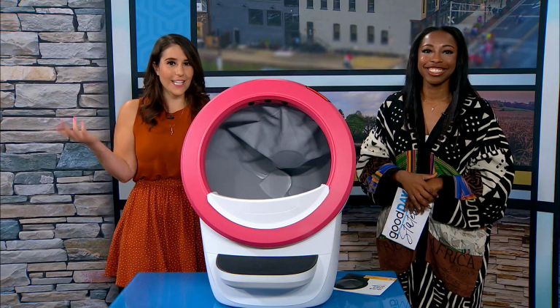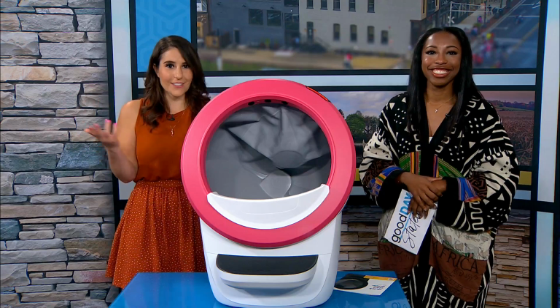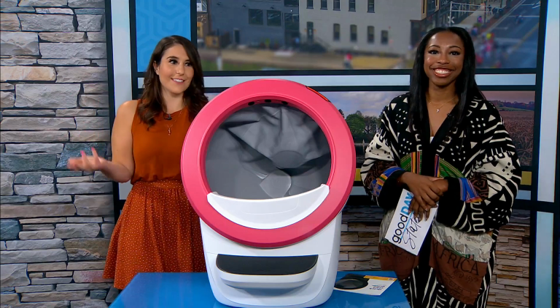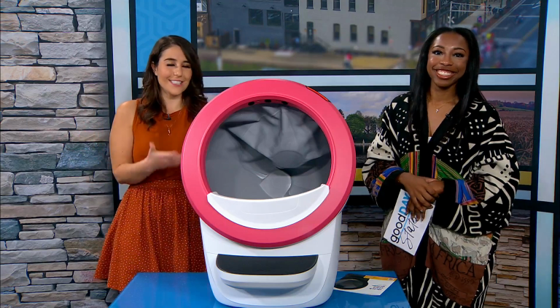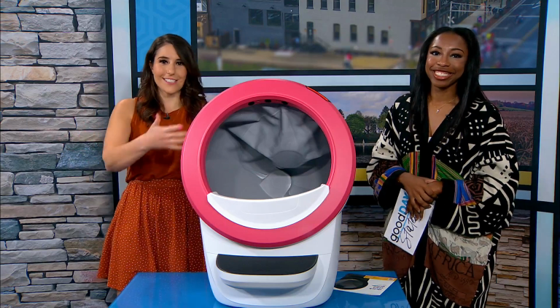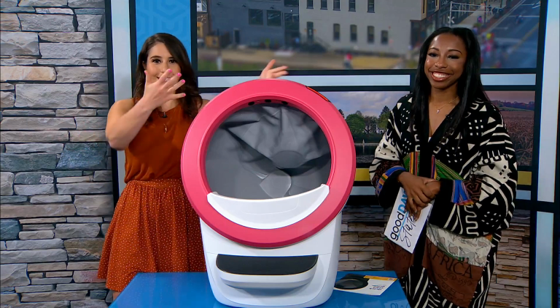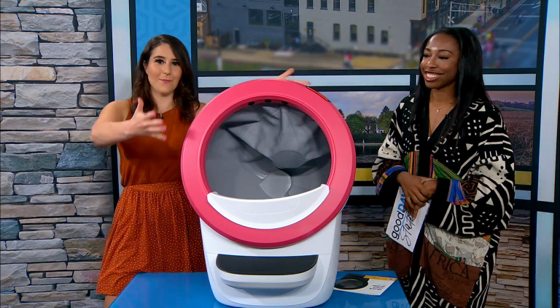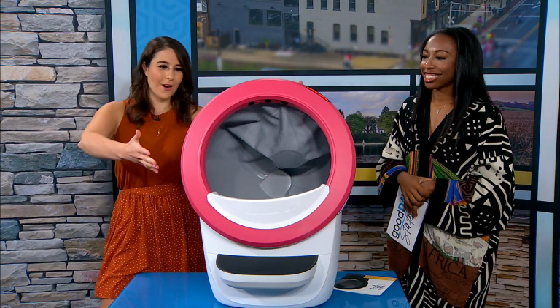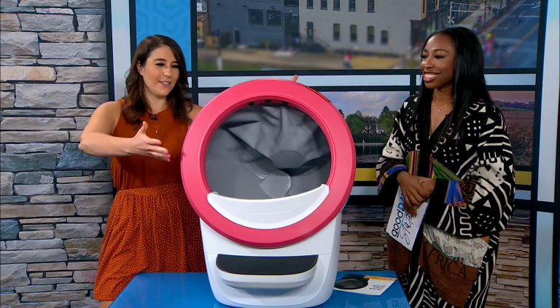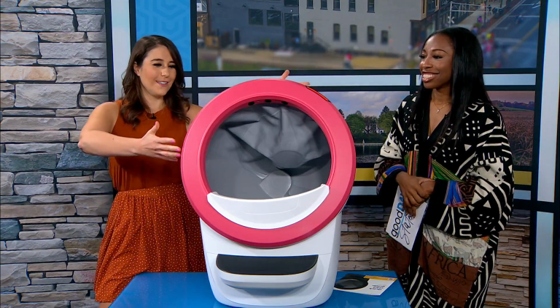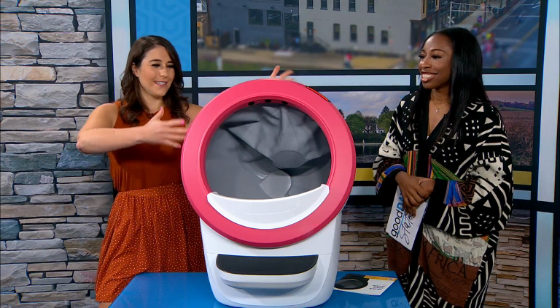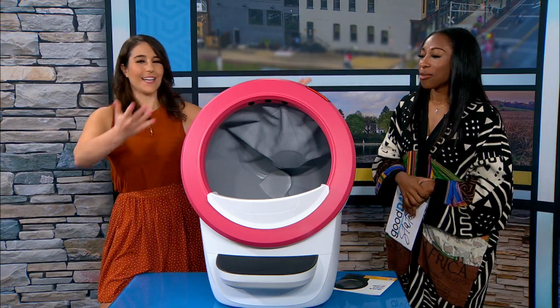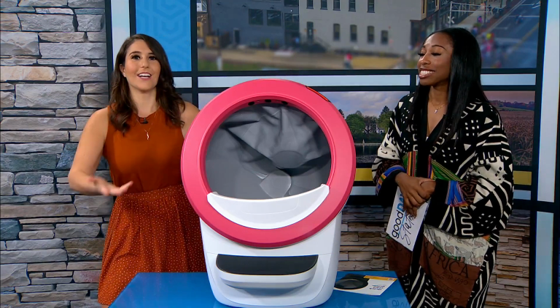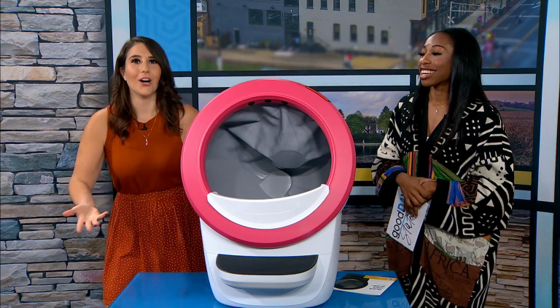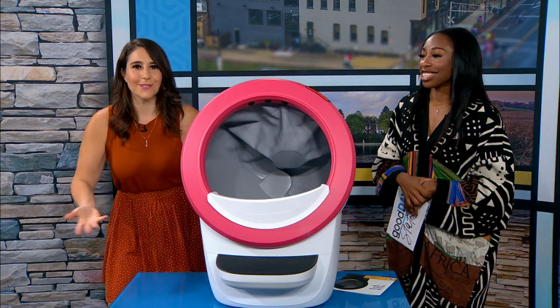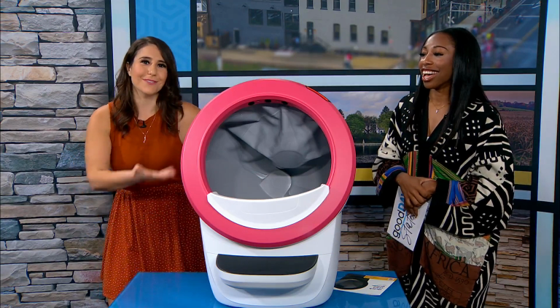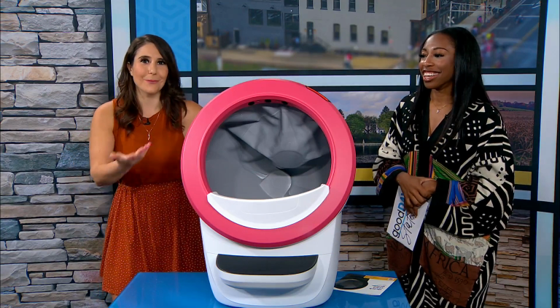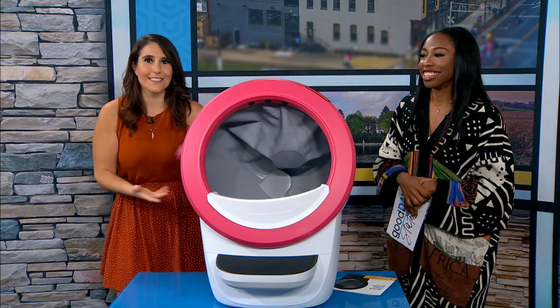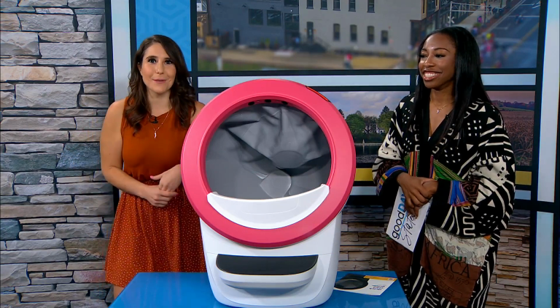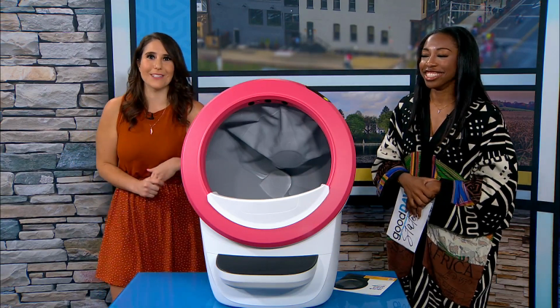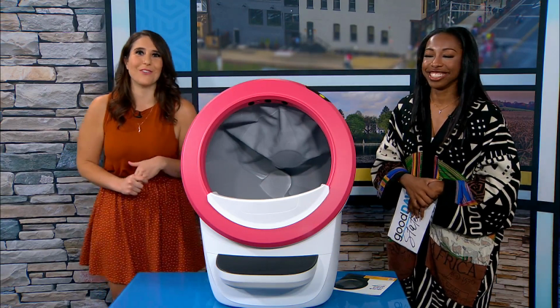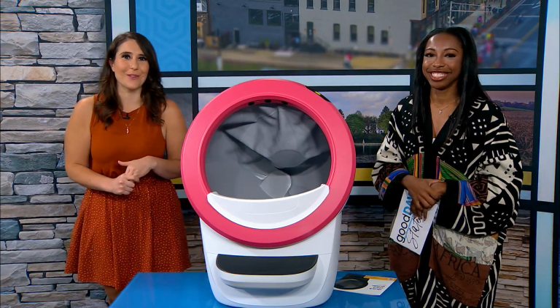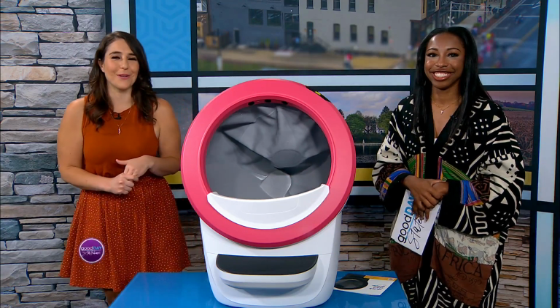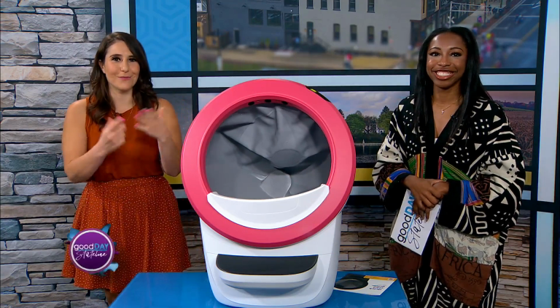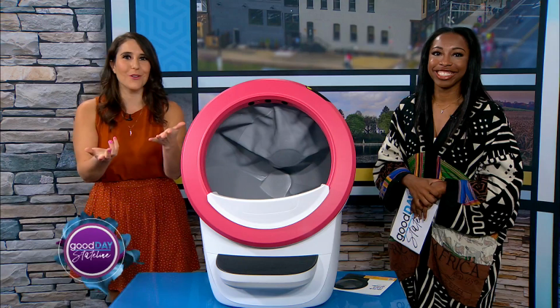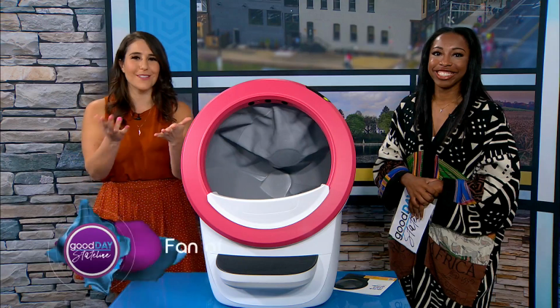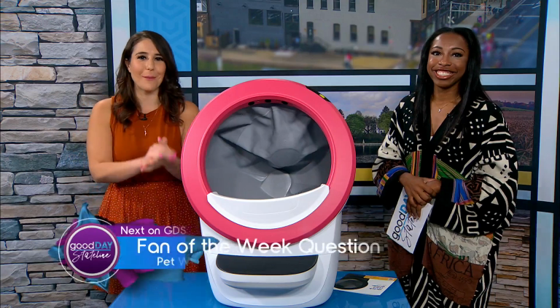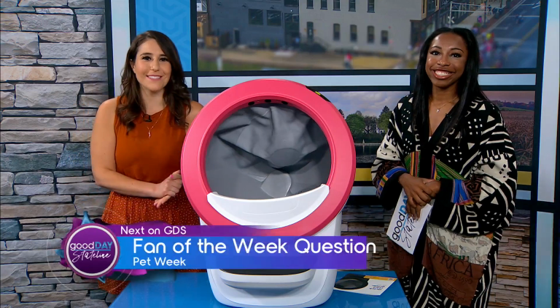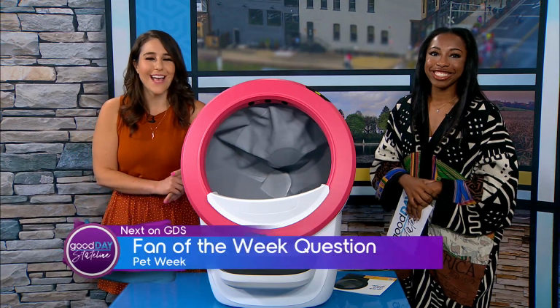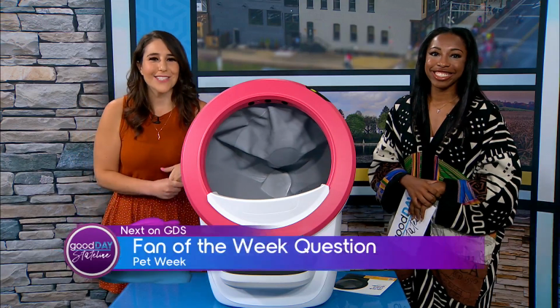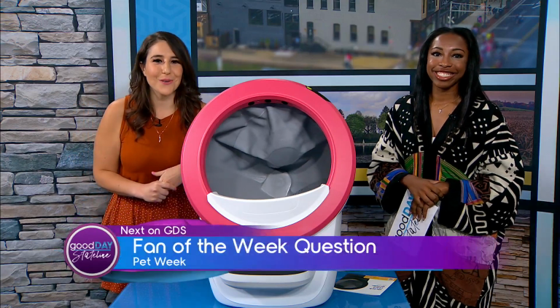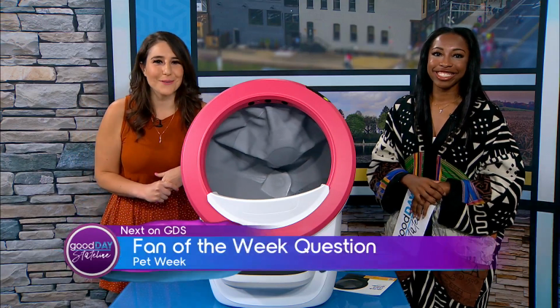Maybe you have a cat in your life that just needs a more exciting litter box. Coming up next, your fan of the week question, which of course is all about pets — don't go anywhere.